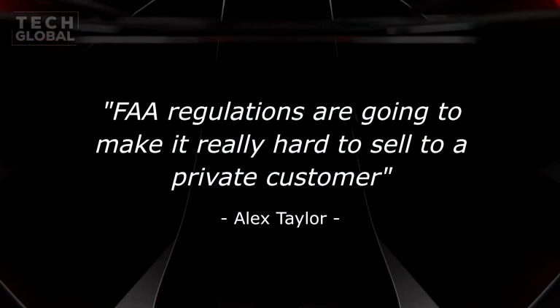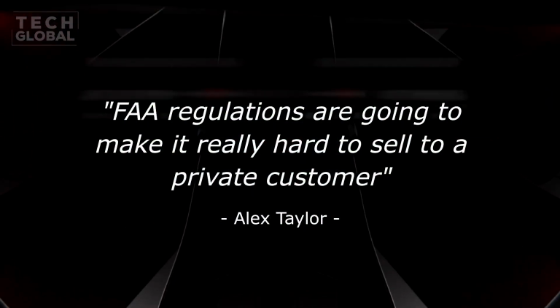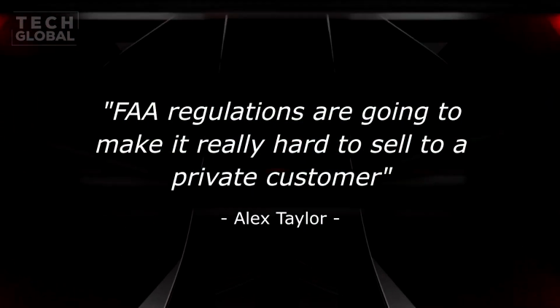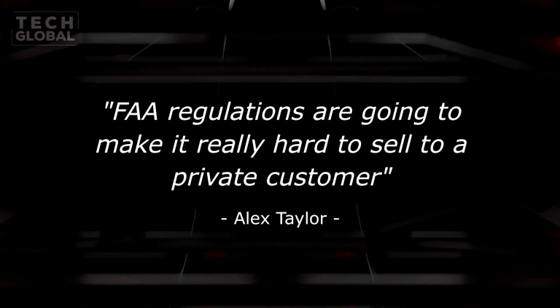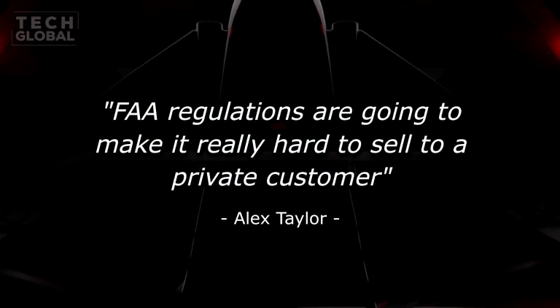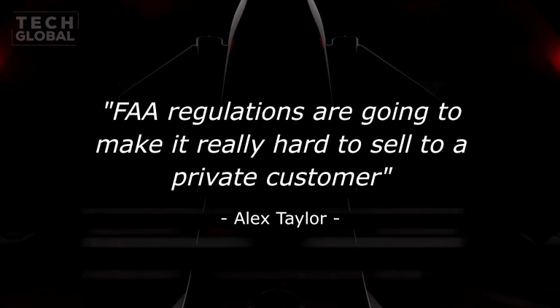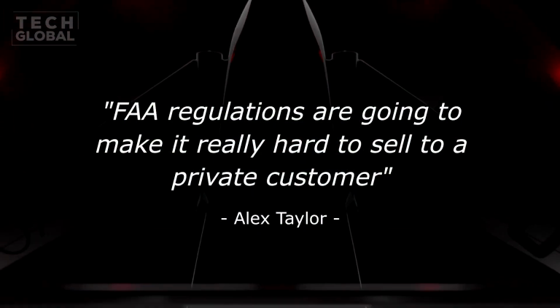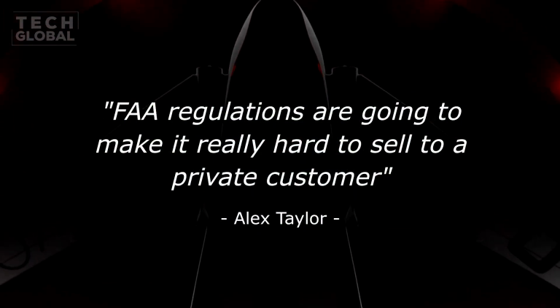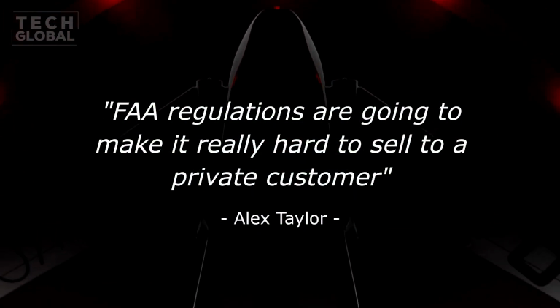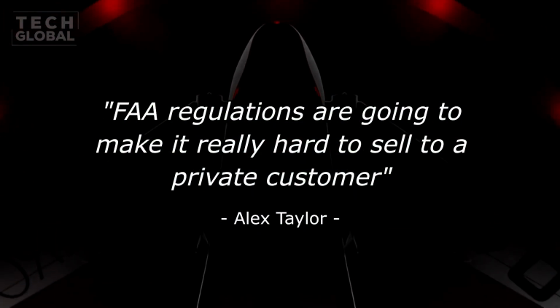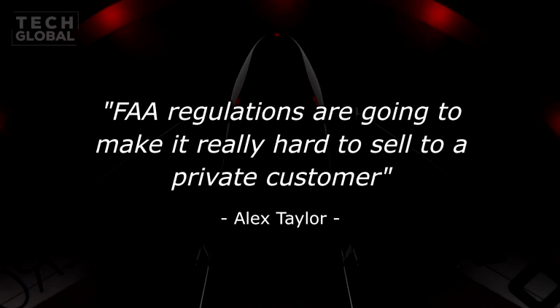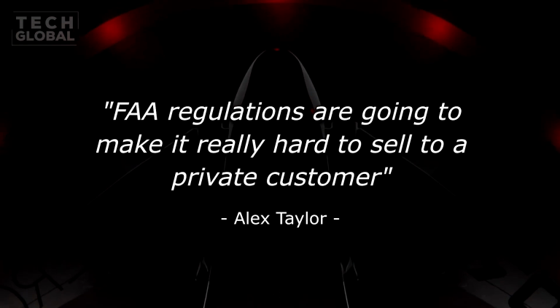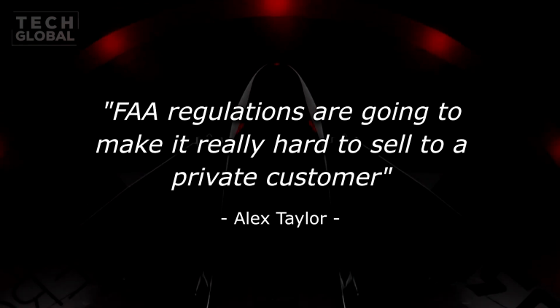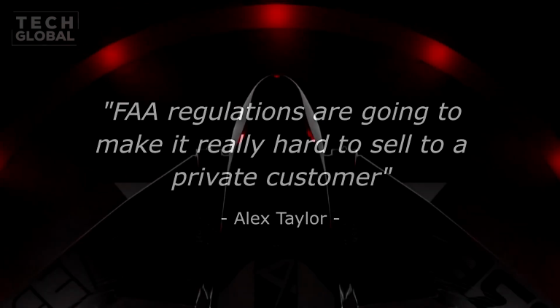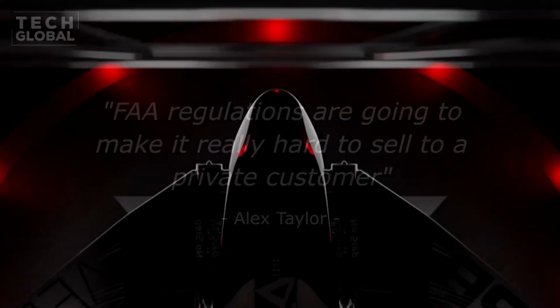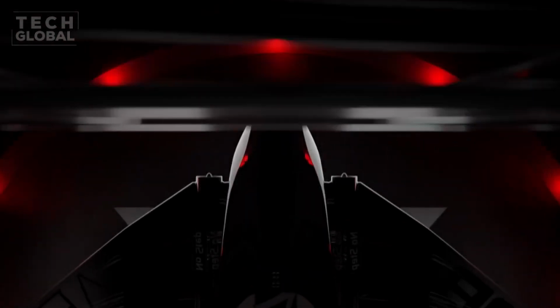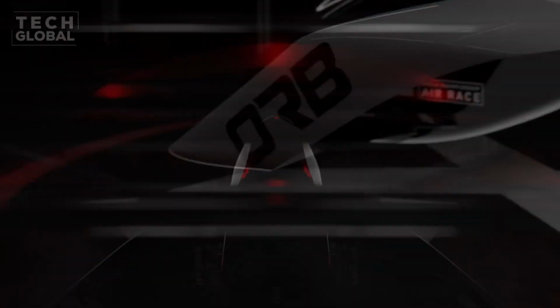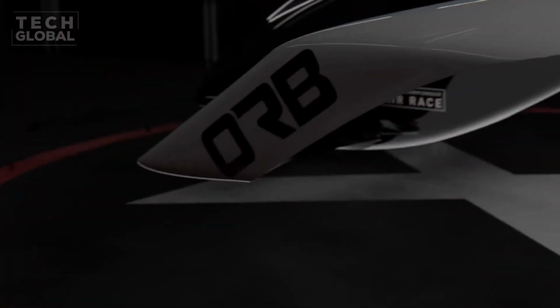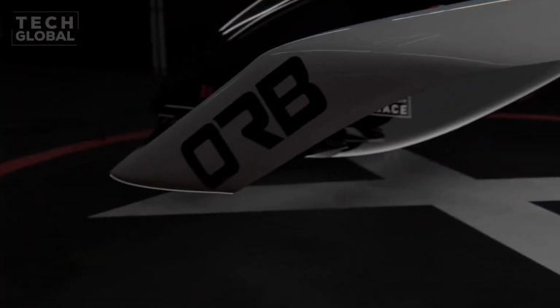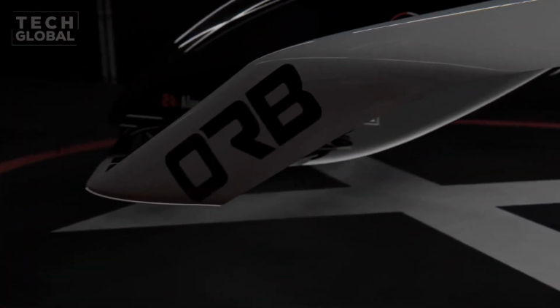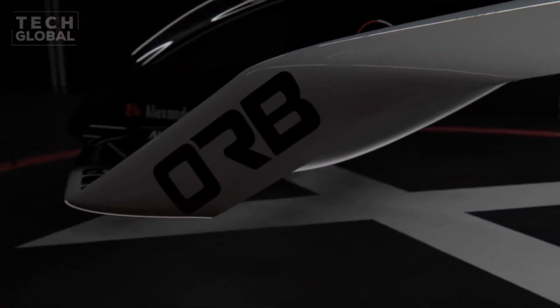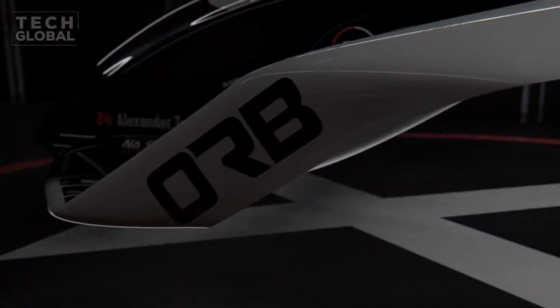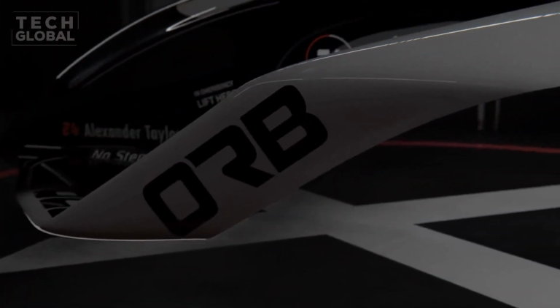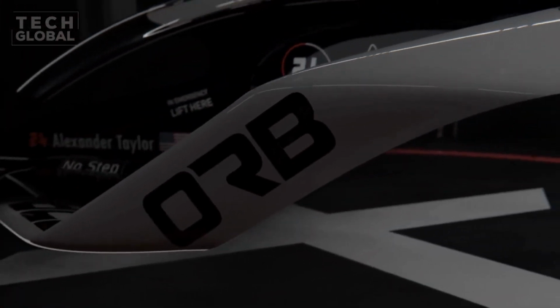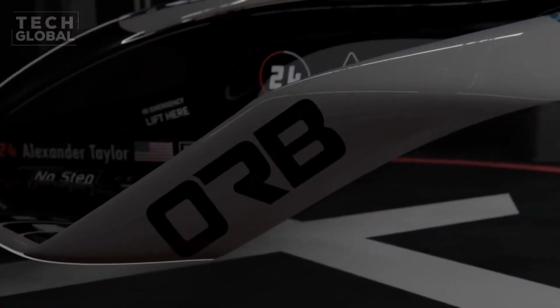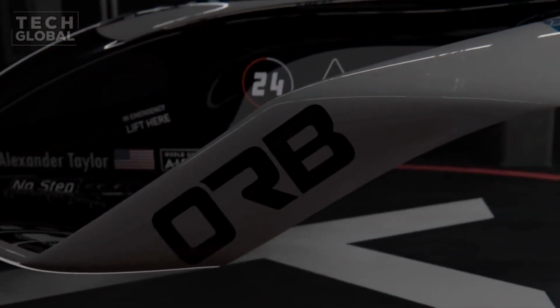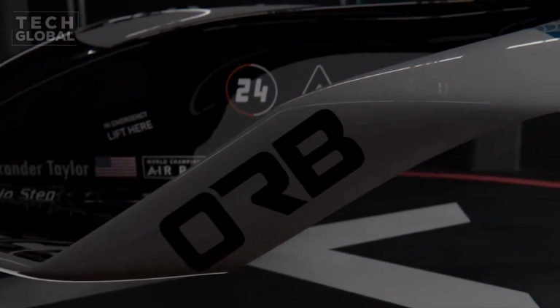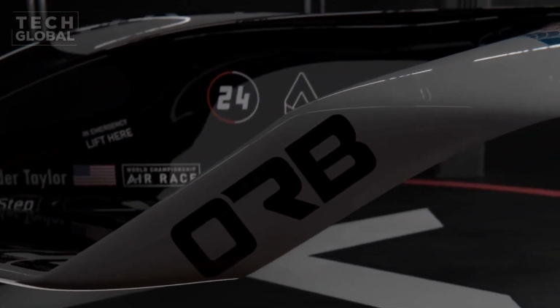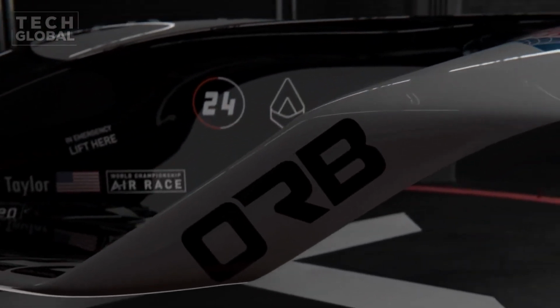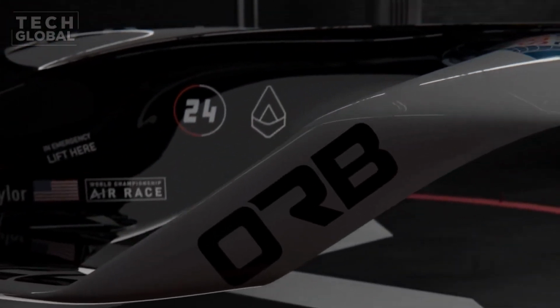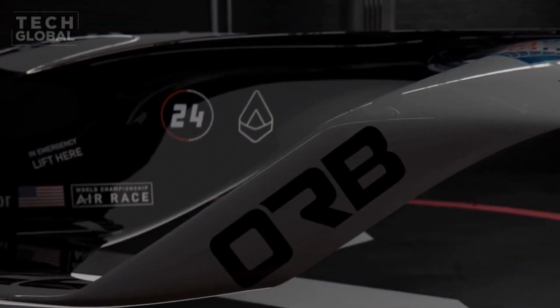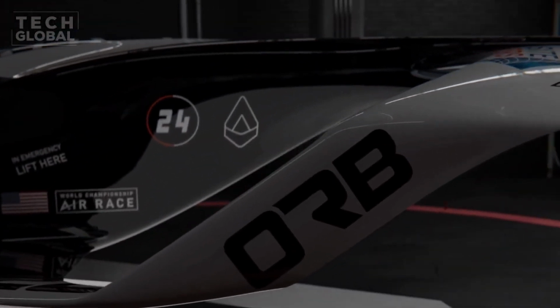With its sleek design and futuristic features, the Orb Nomad is not just an aircraft — it's a glimpse into the future of luxury aviation.